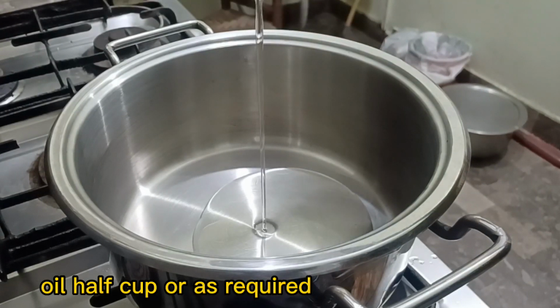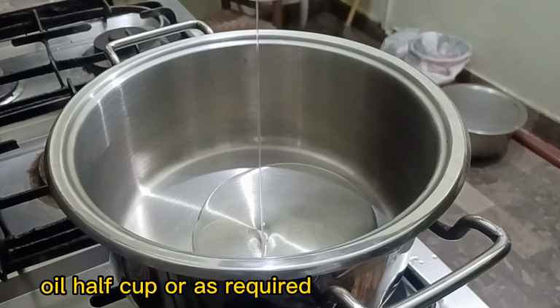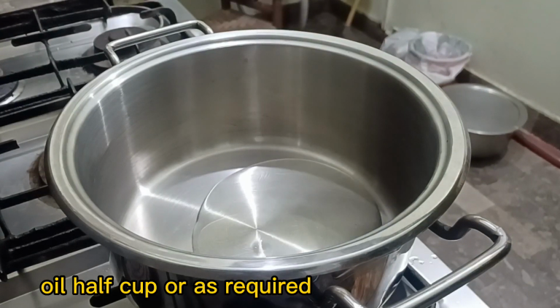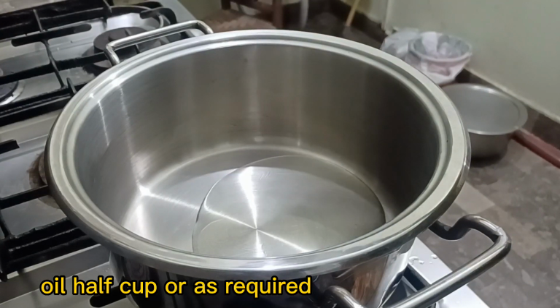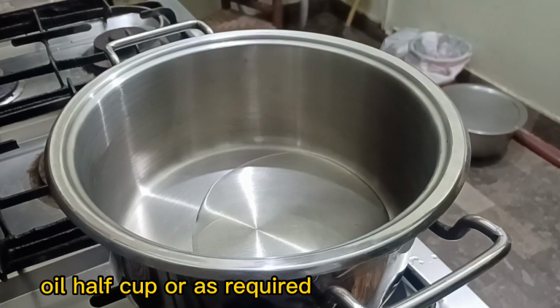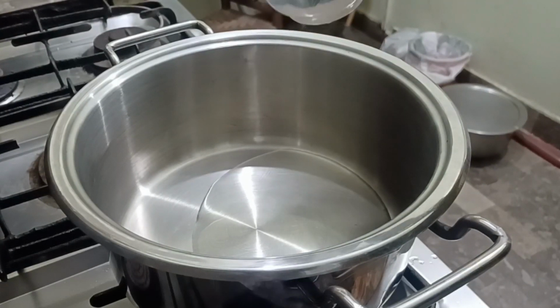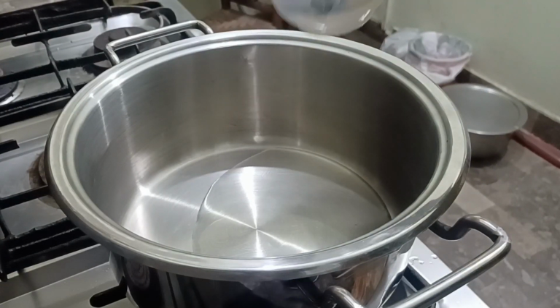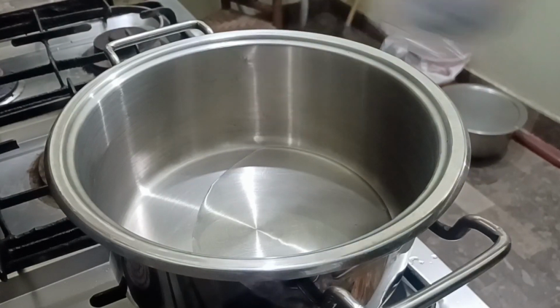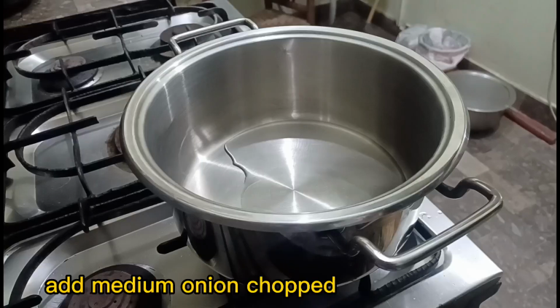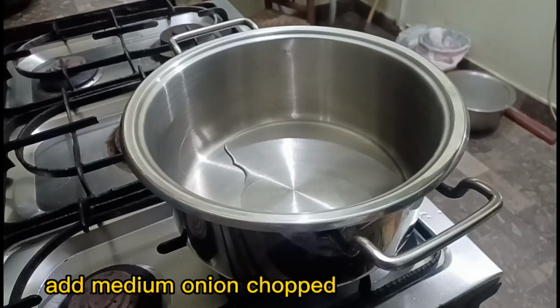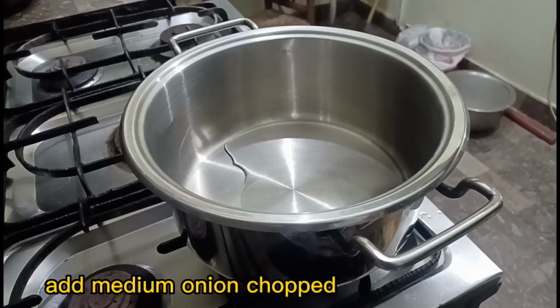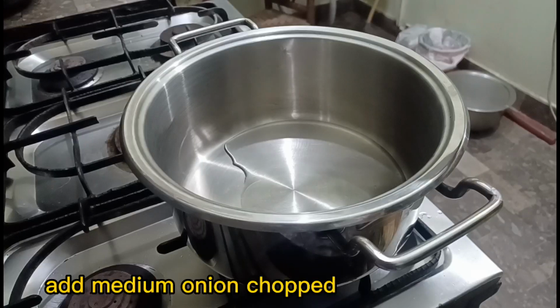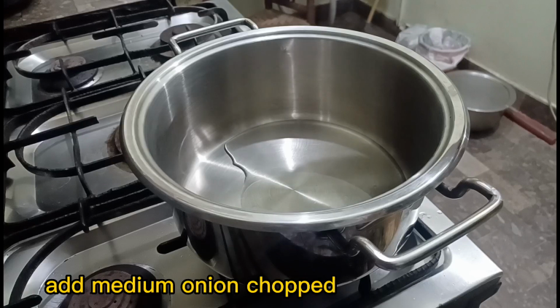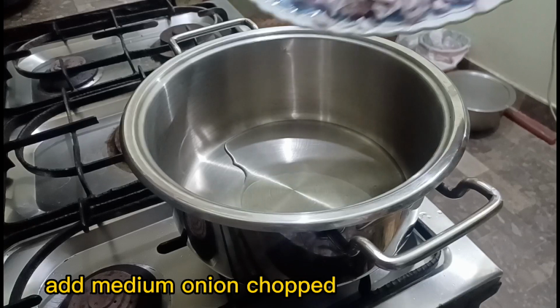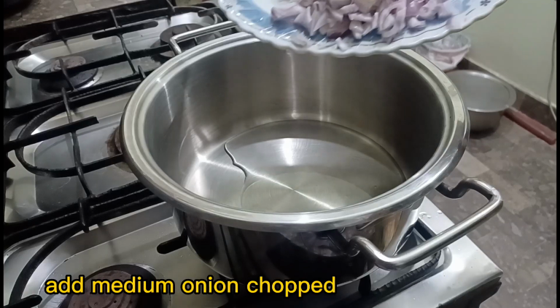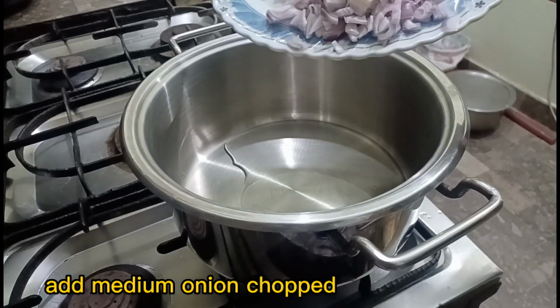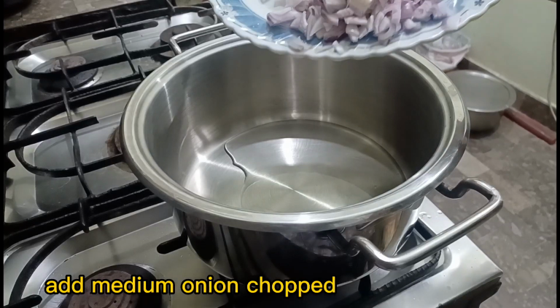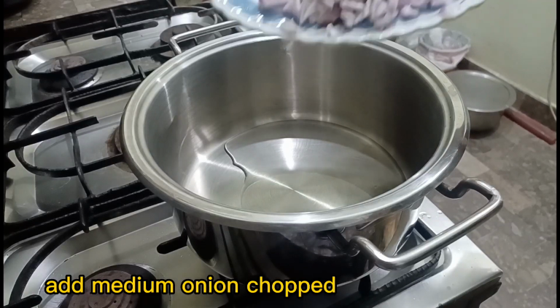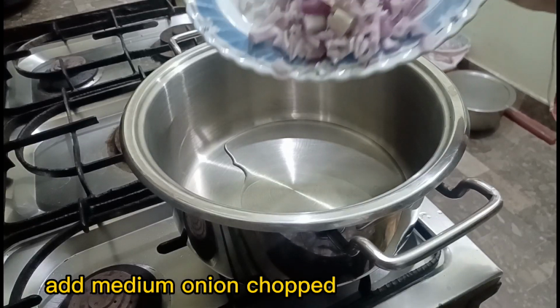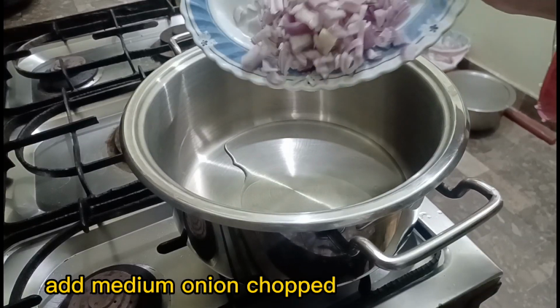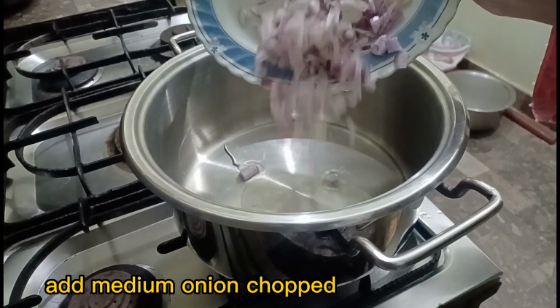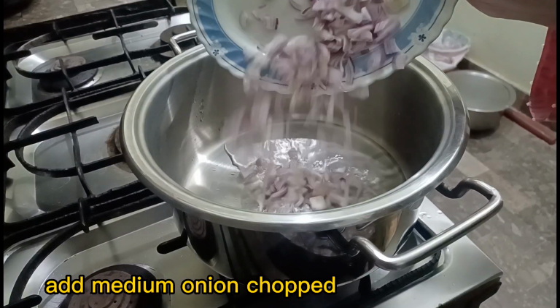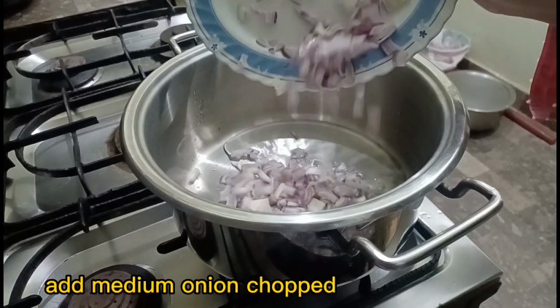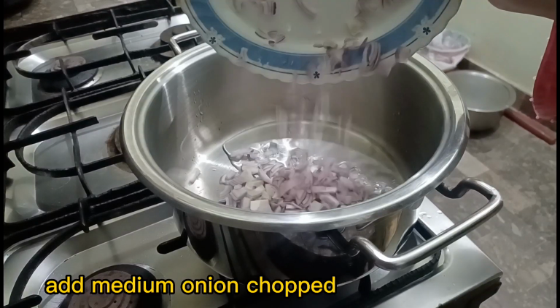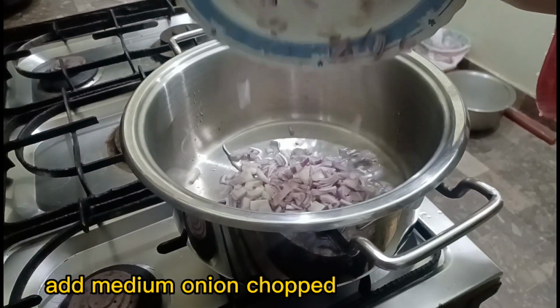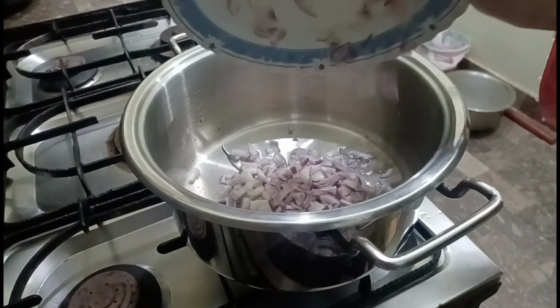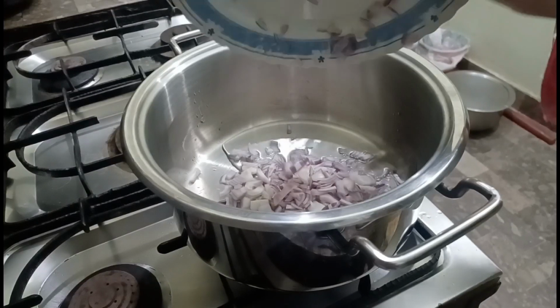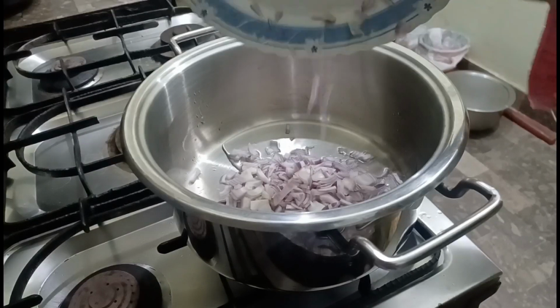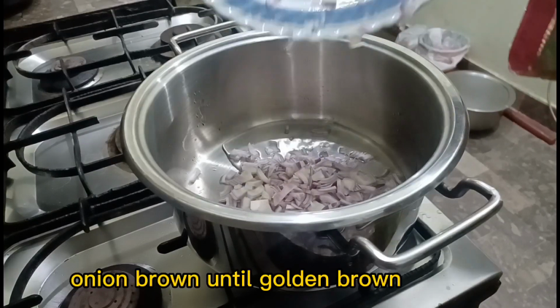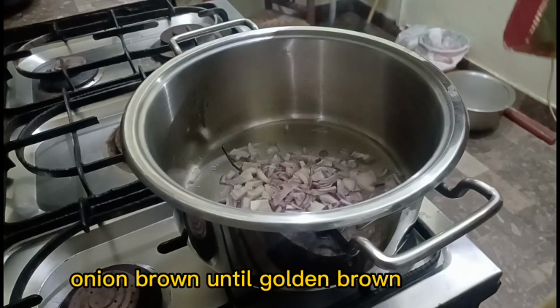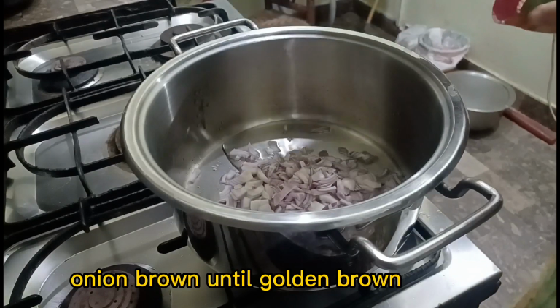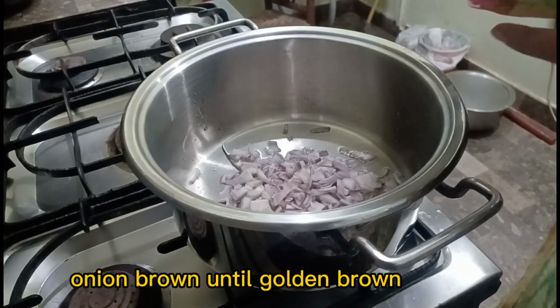Add a medium onion, chopped. Cook the onion until golden brown.